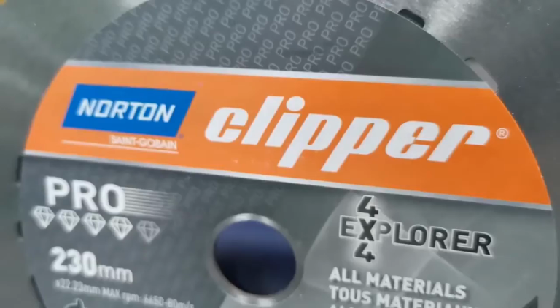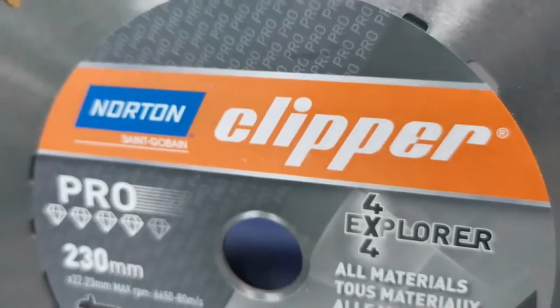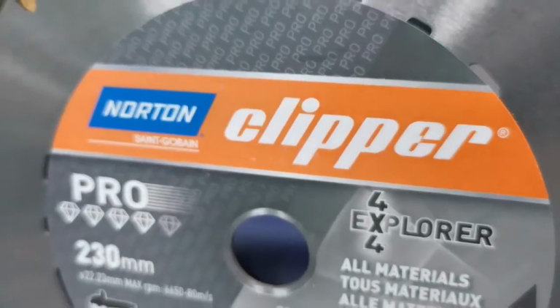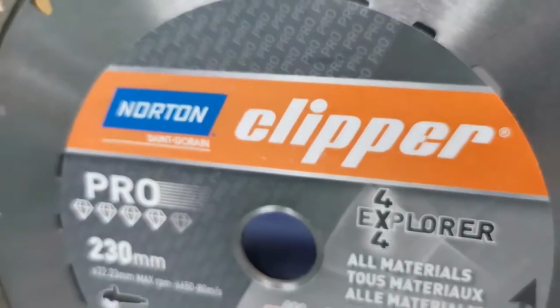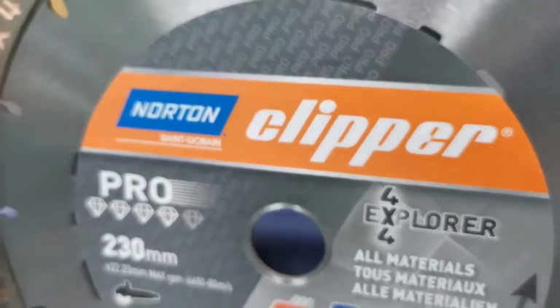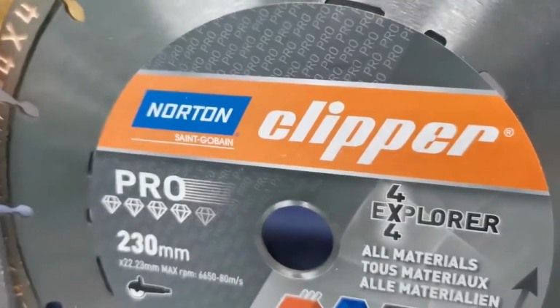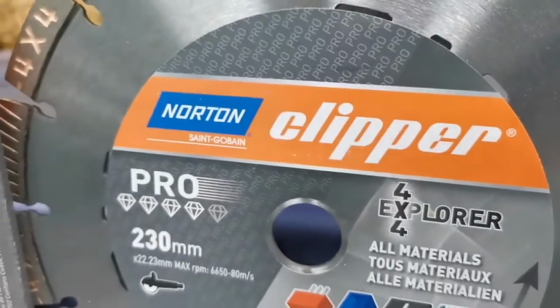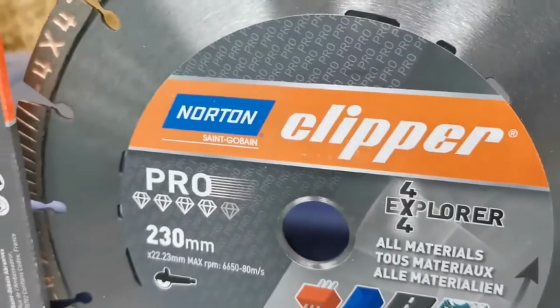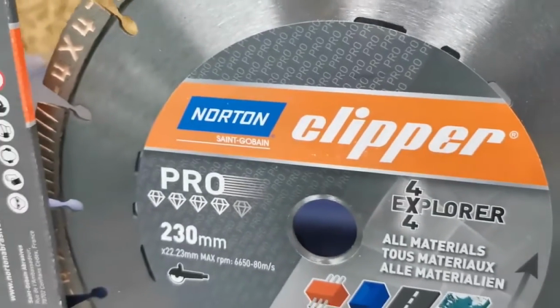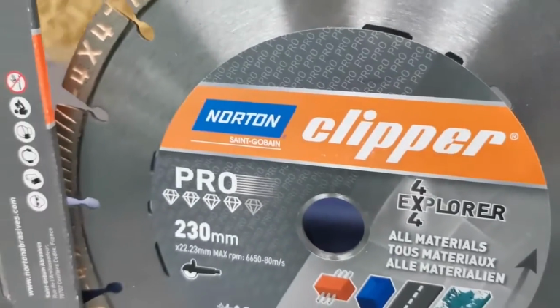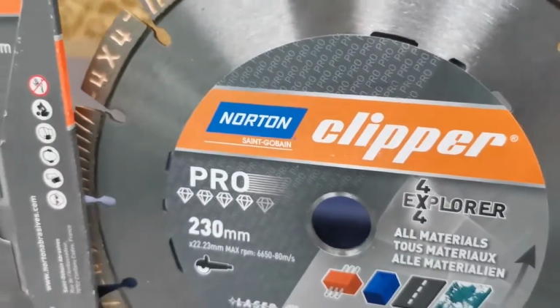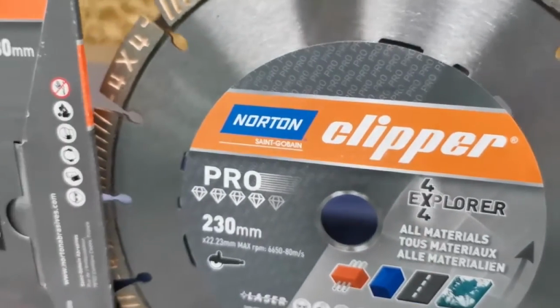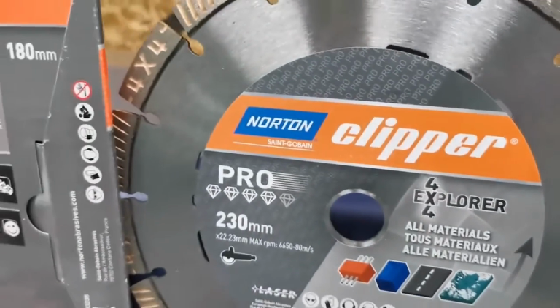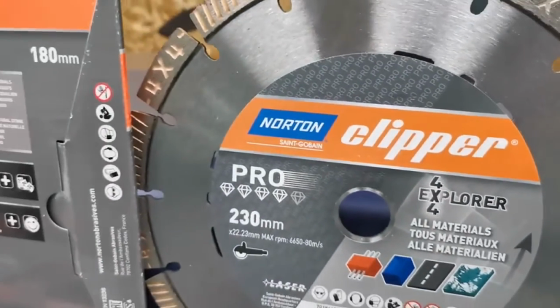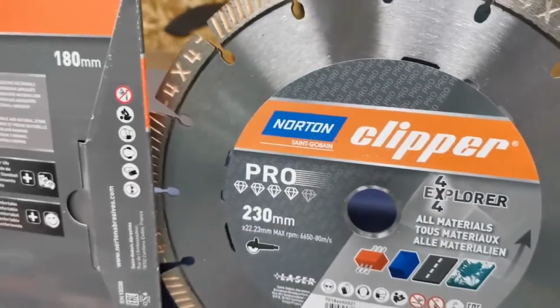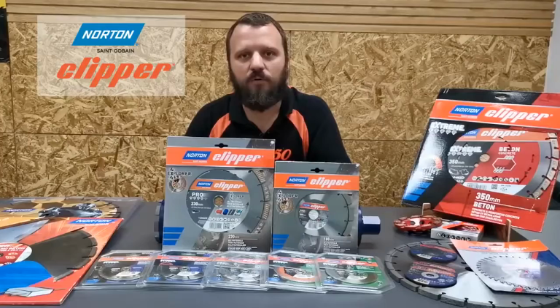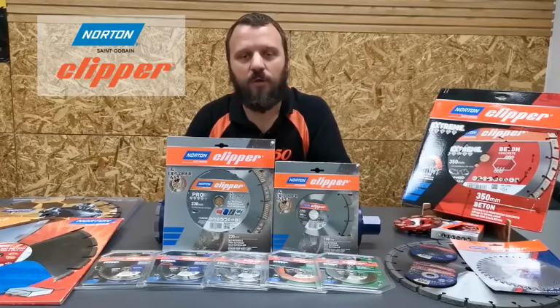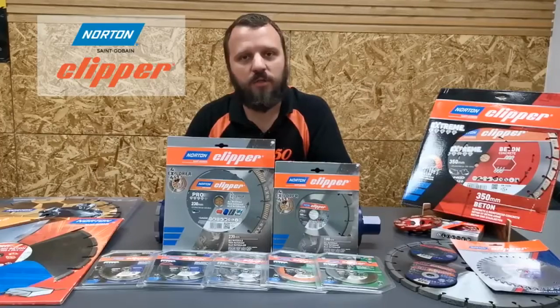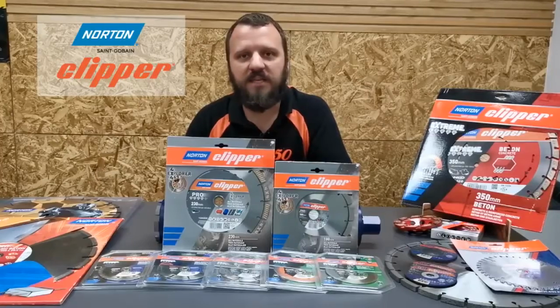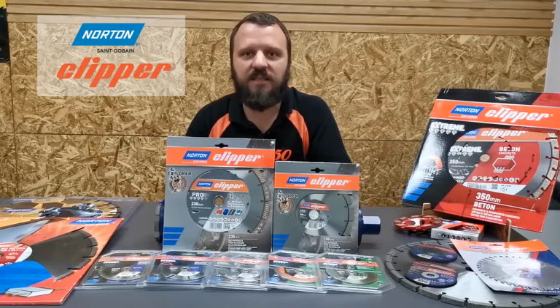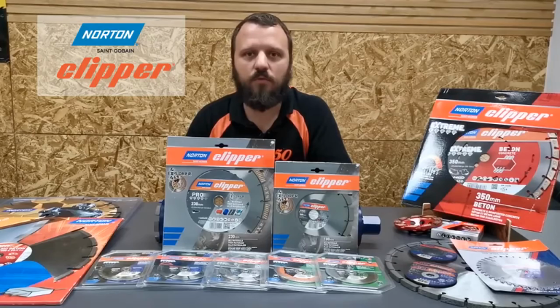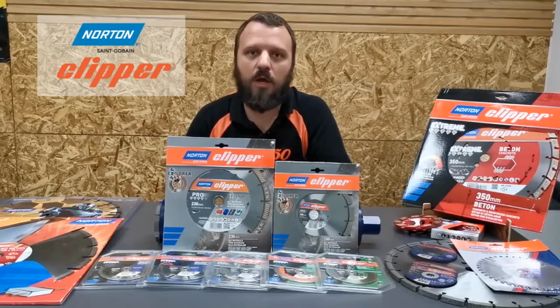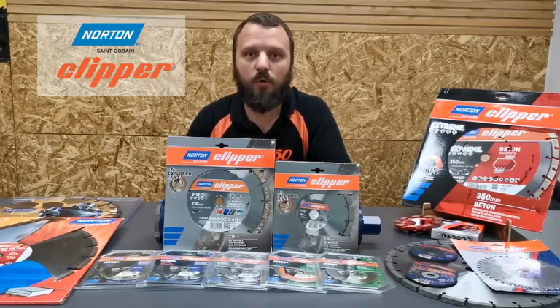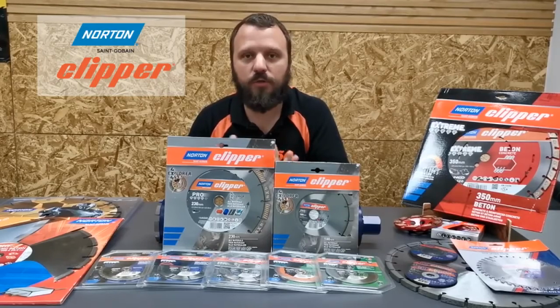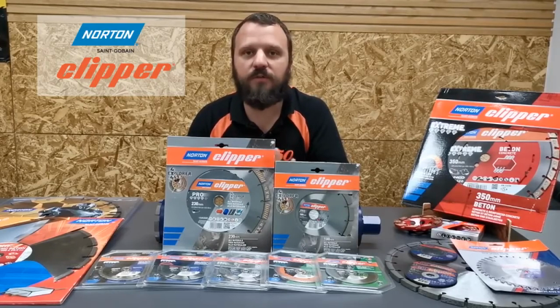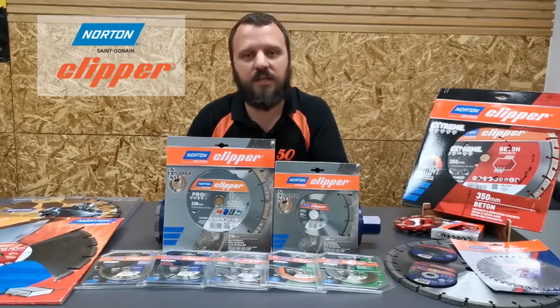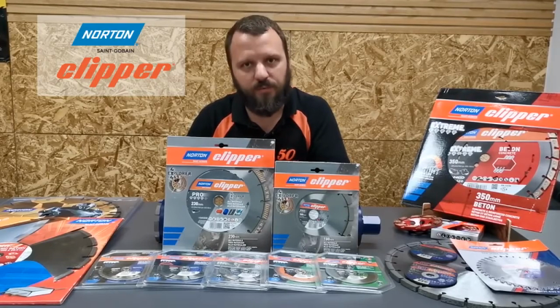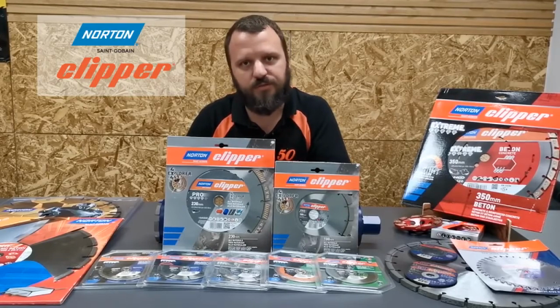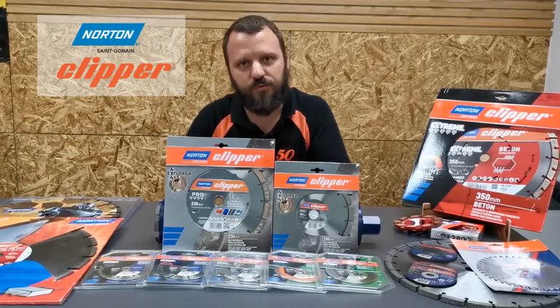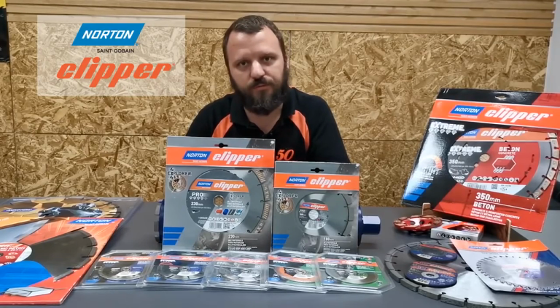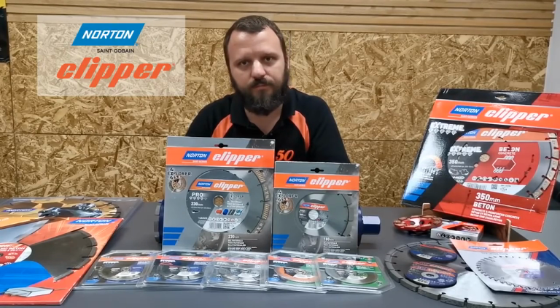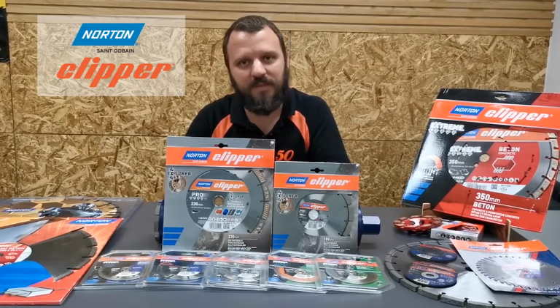If you're interested in a Norton Clipper Pro 4x4, don't hesitate to contact your nearest Clipper distributor. Thank you.